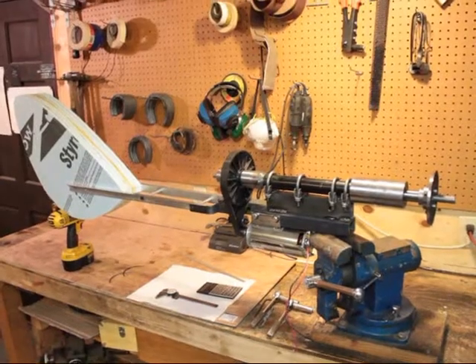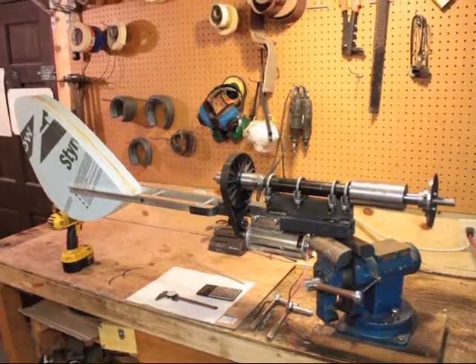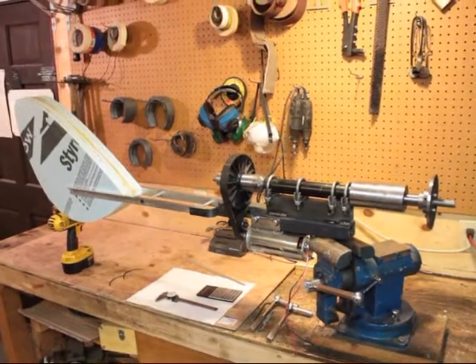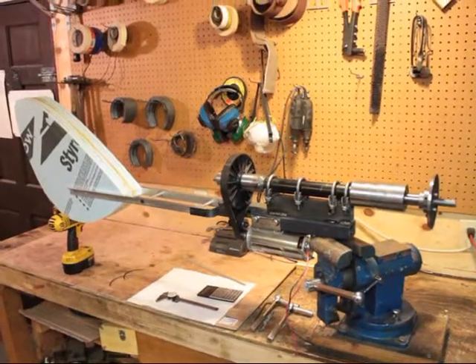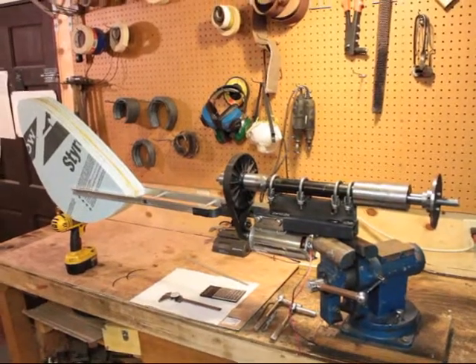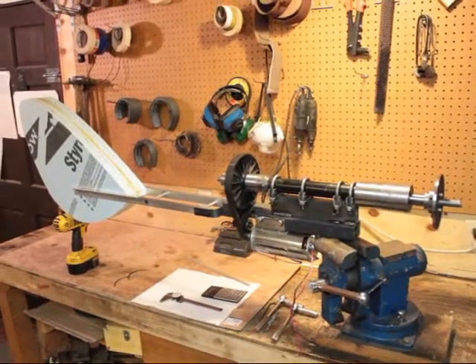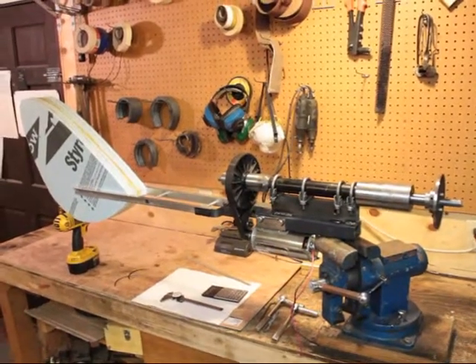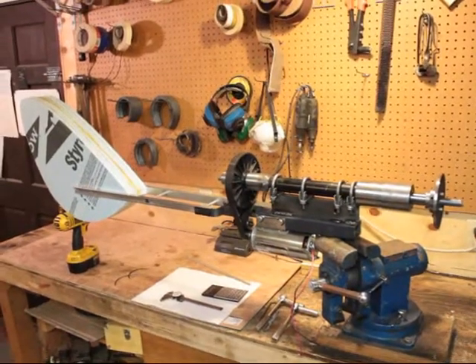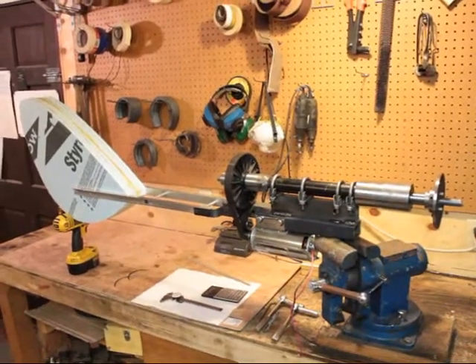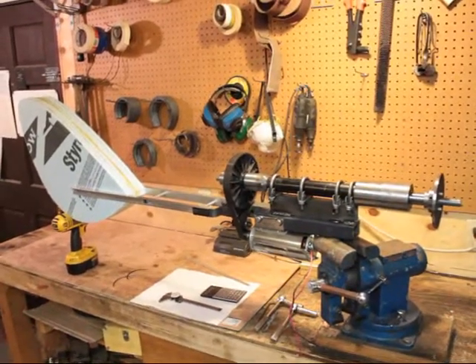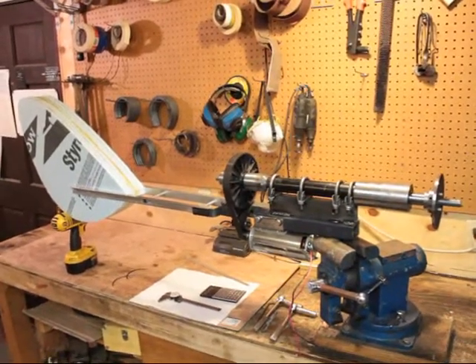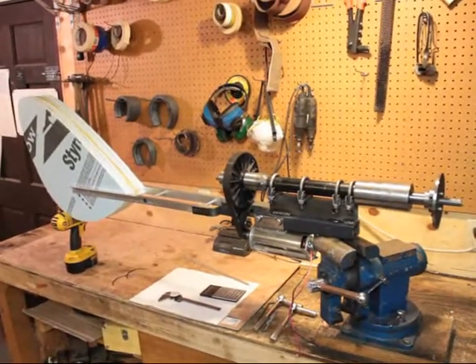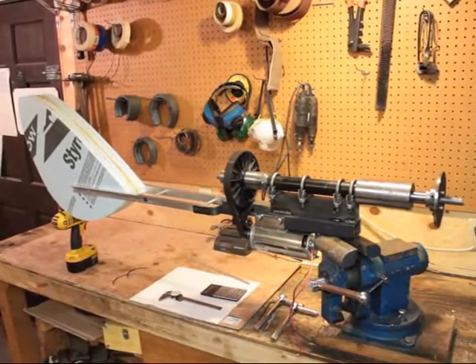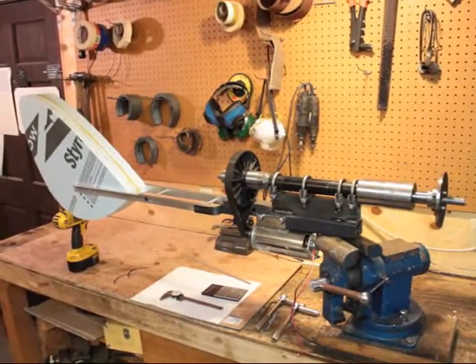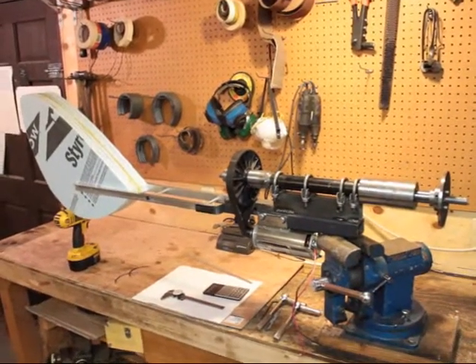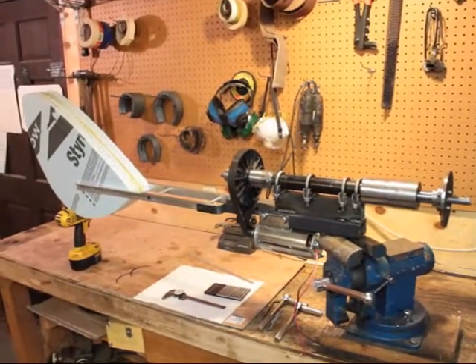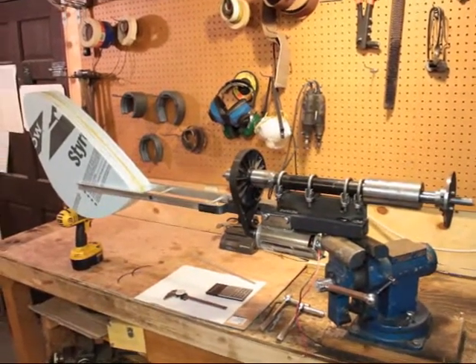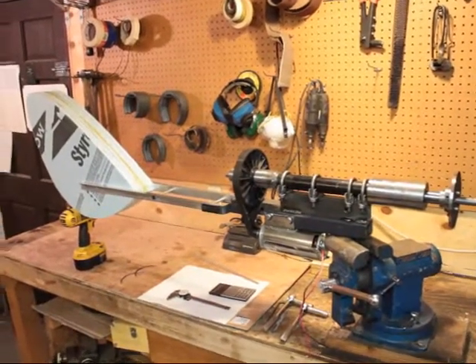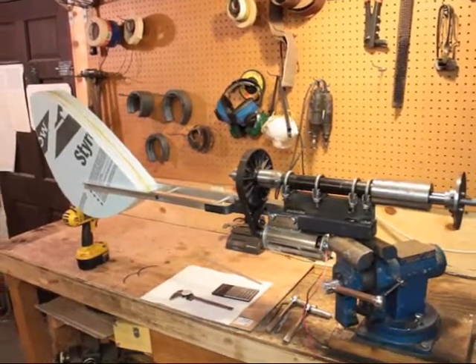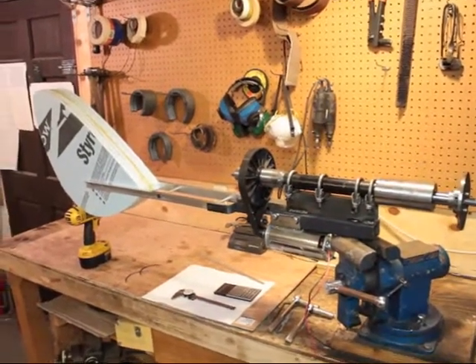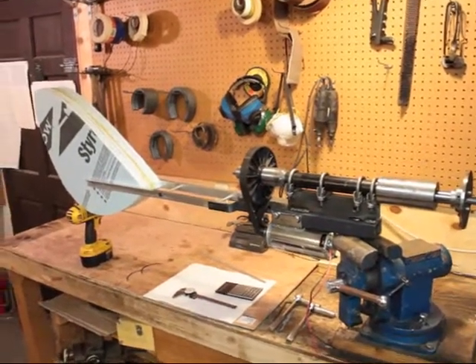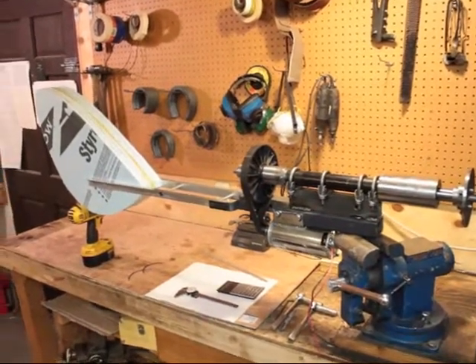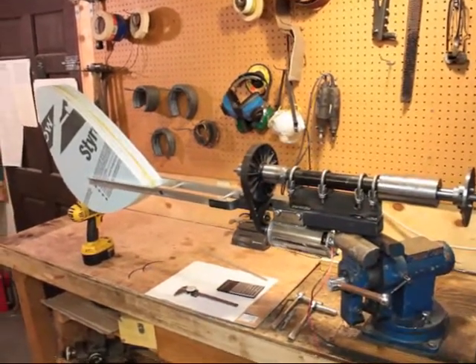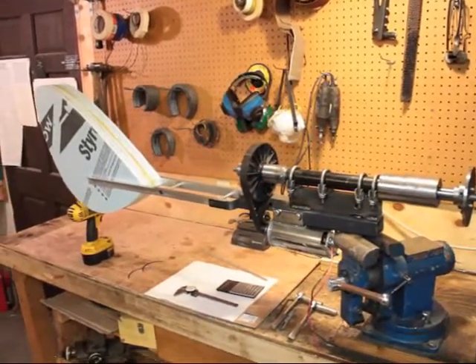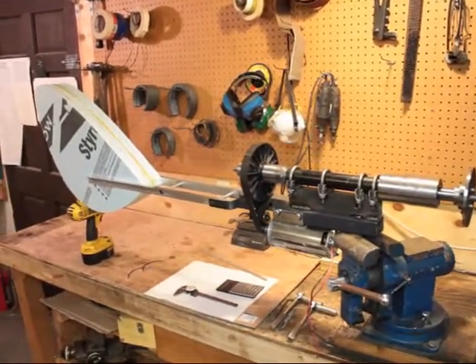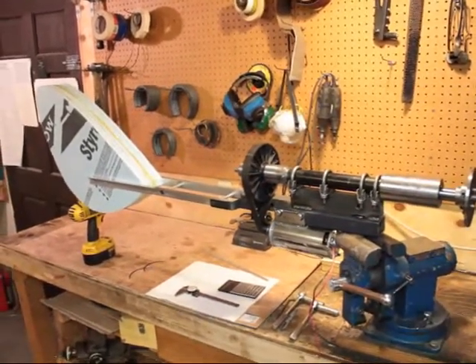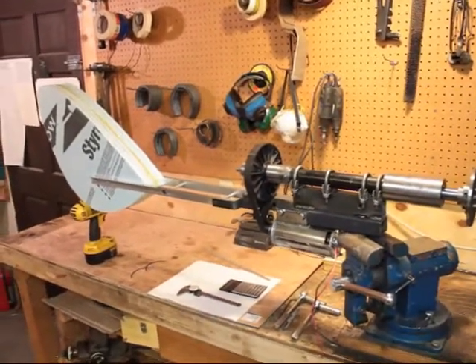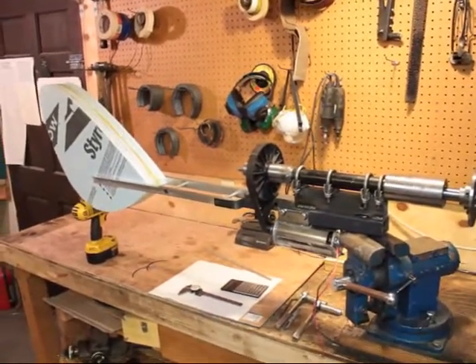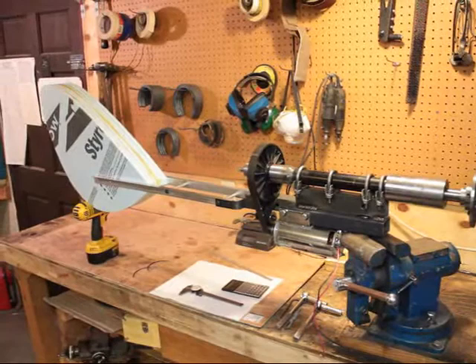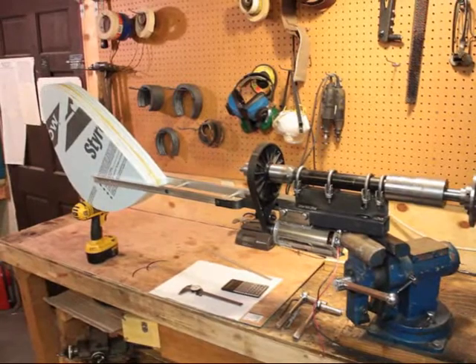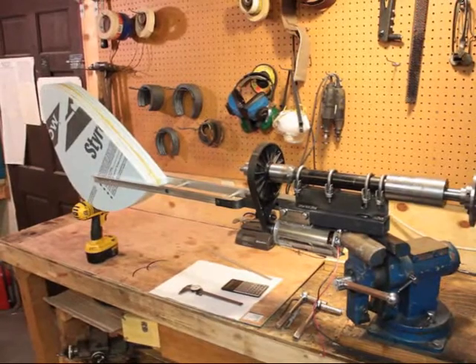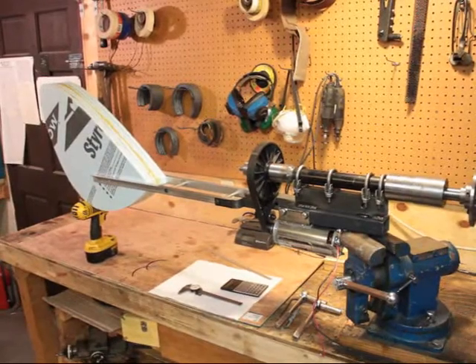Hi folks, I had a chance to do a little bit of work on the turbine, so I figured I'd give you an update.